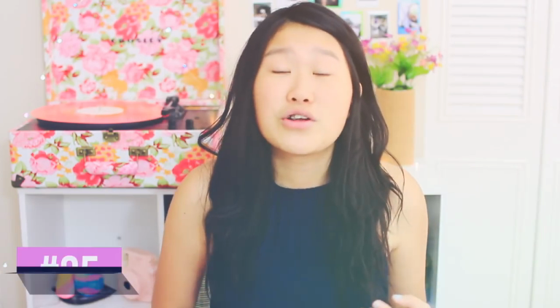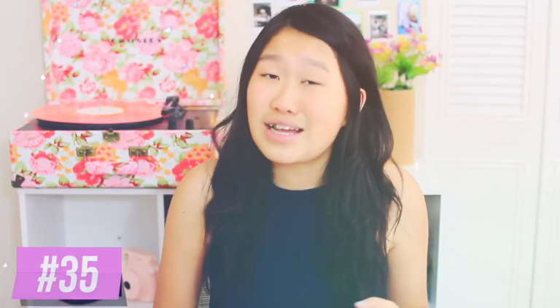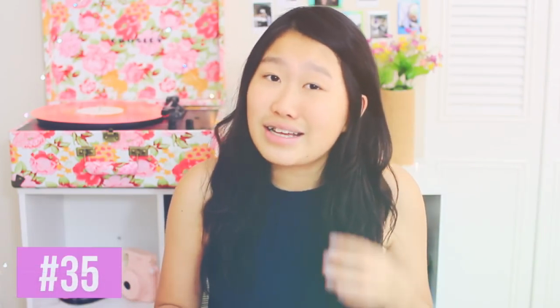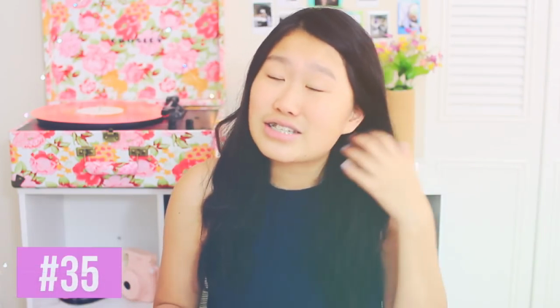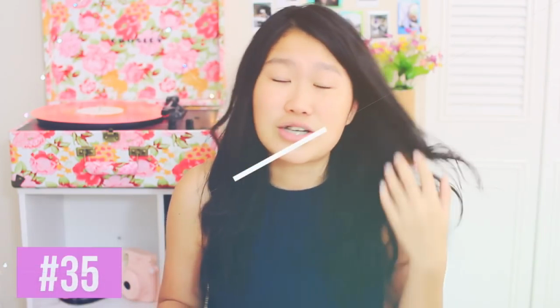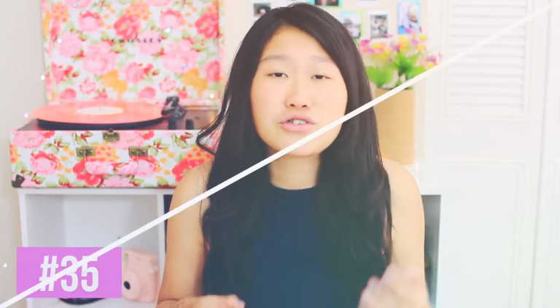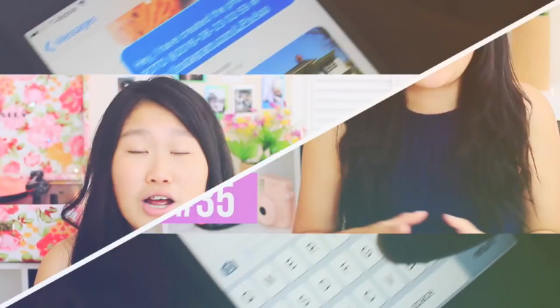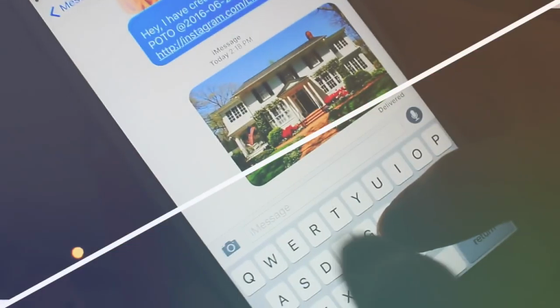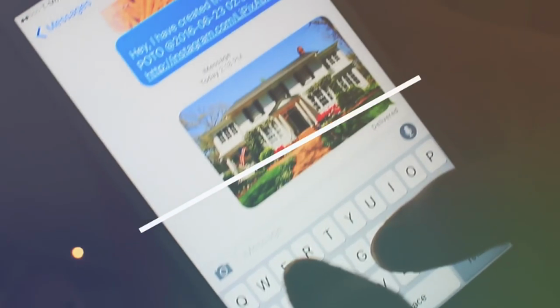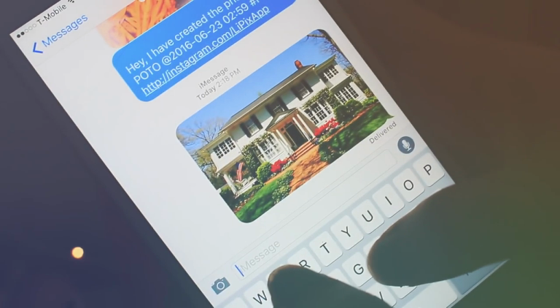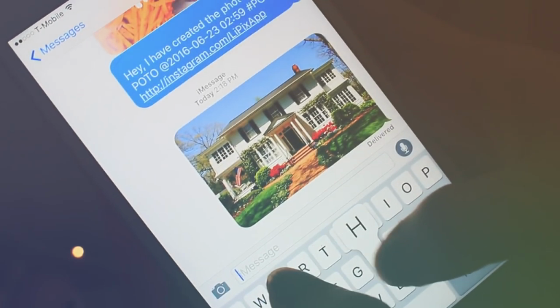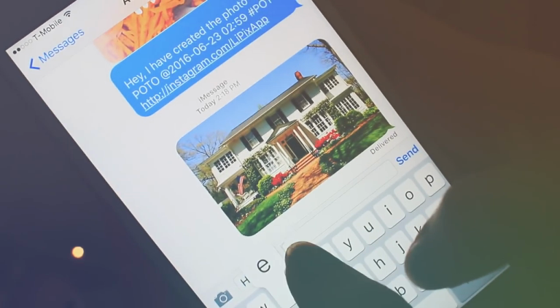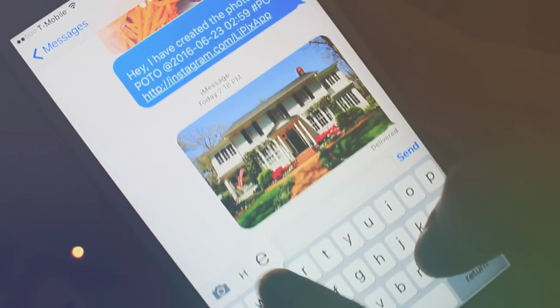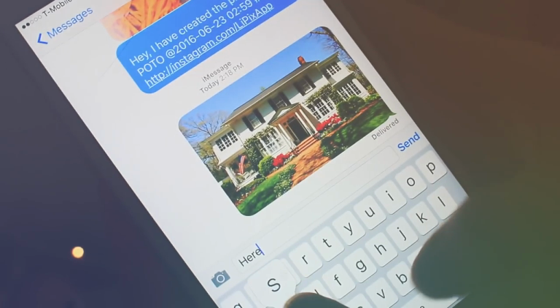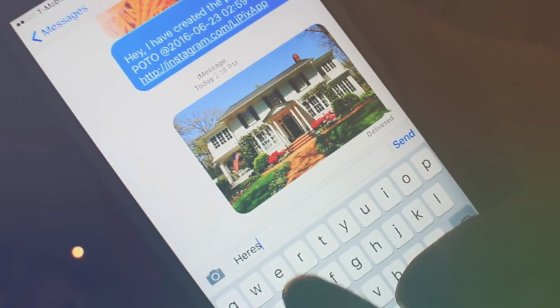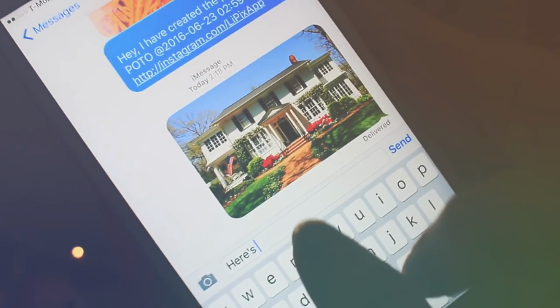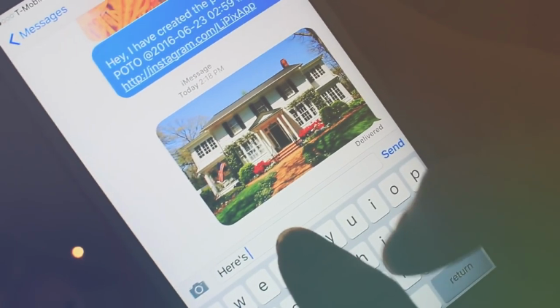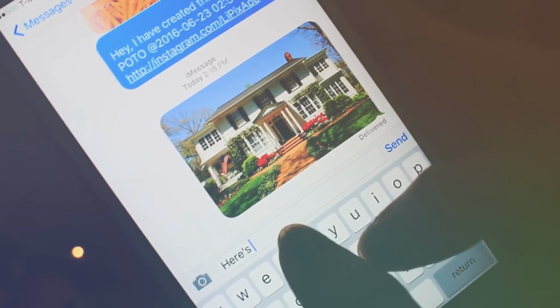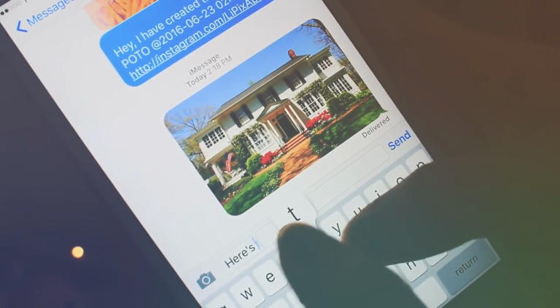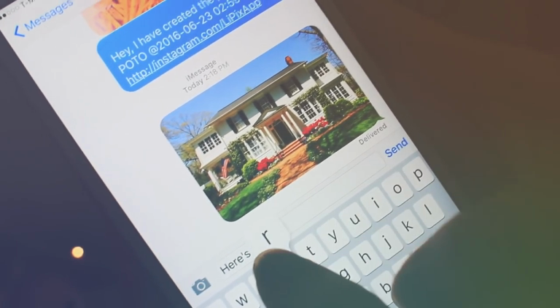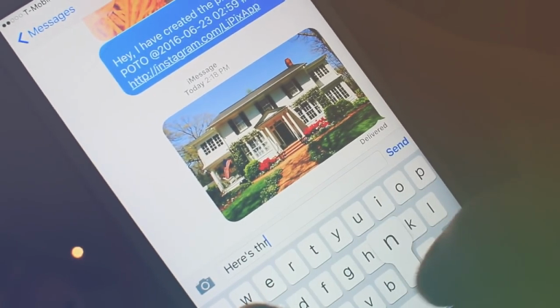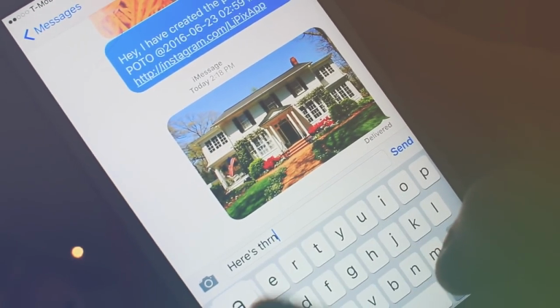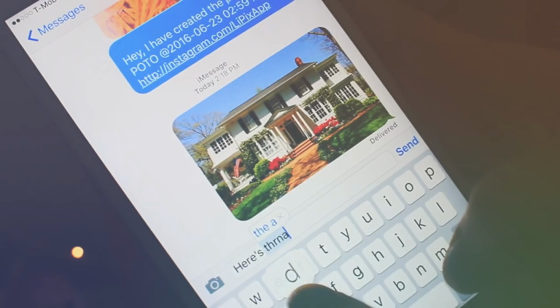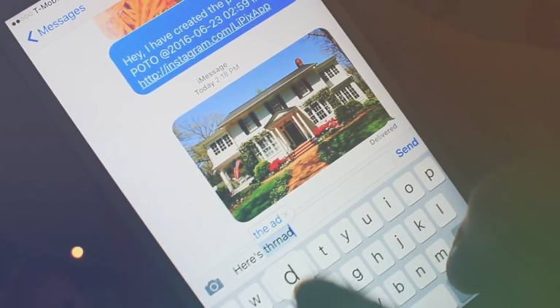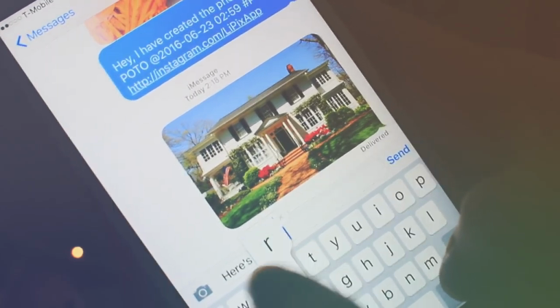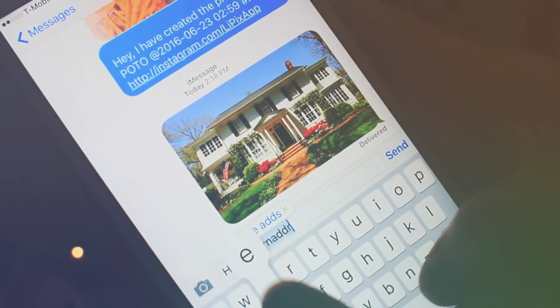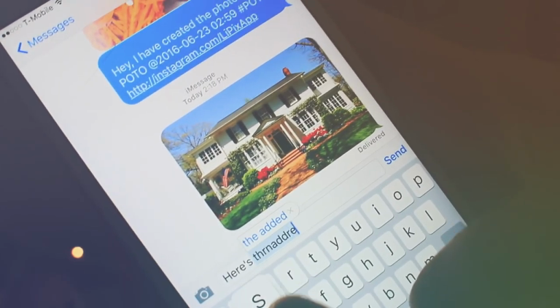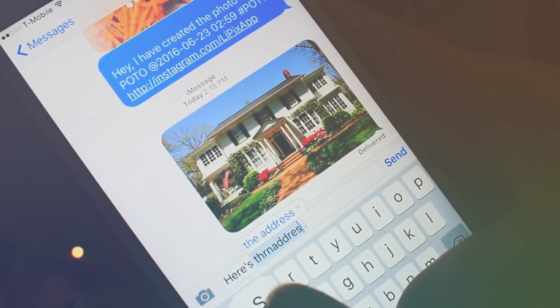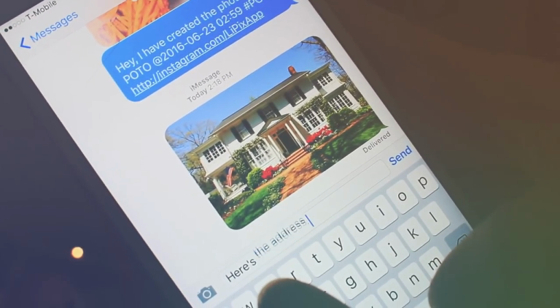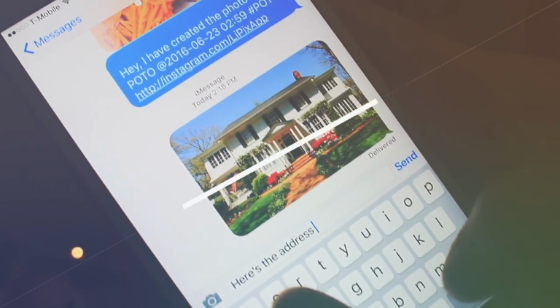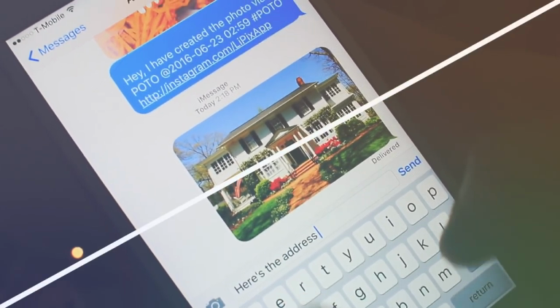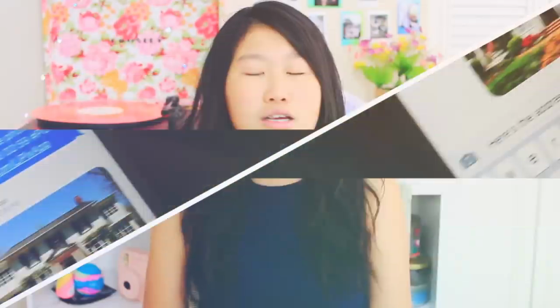When you're sending guests directions to your house, make sure you send not only the address but also a picture of your house. They should be able to find it pretty easily.